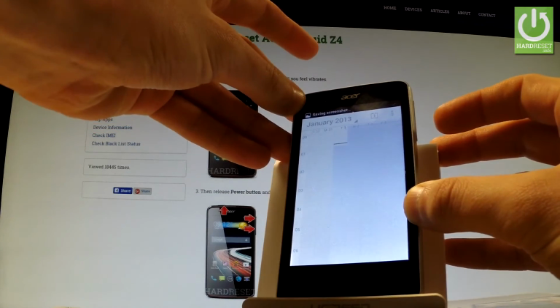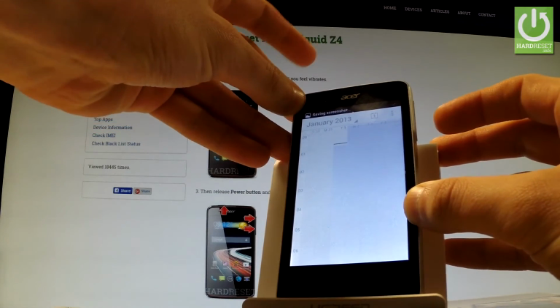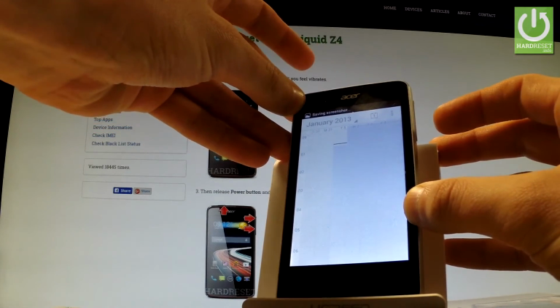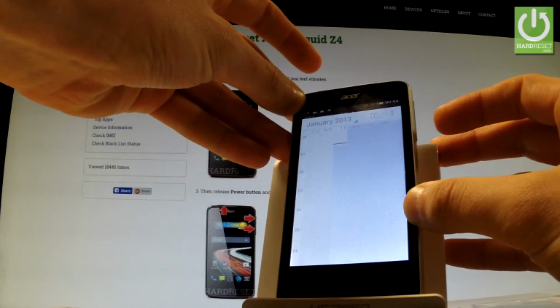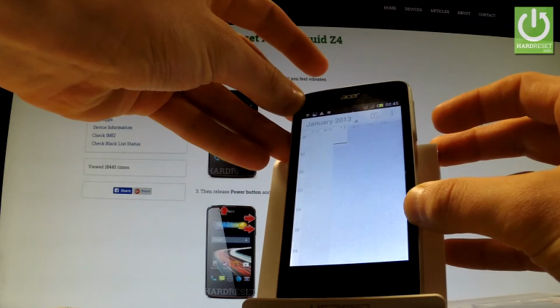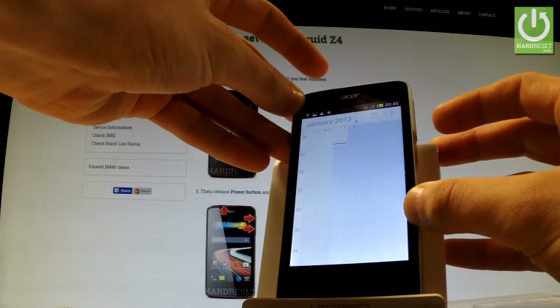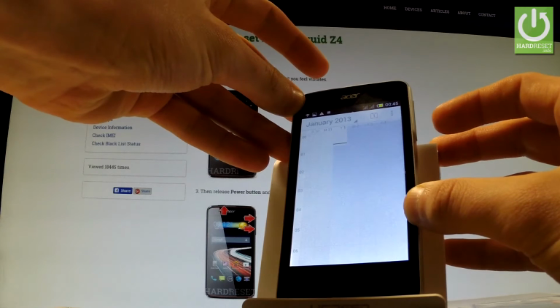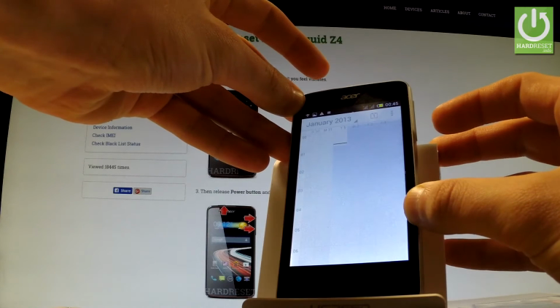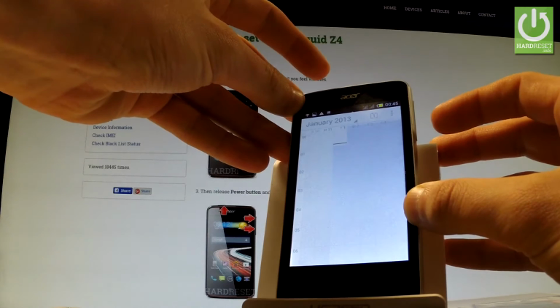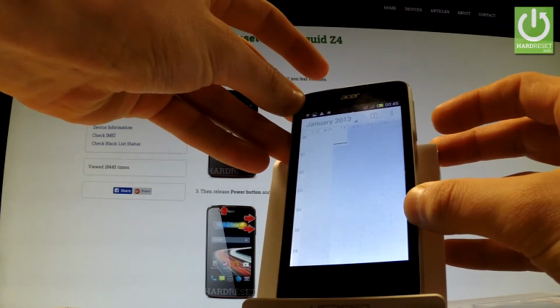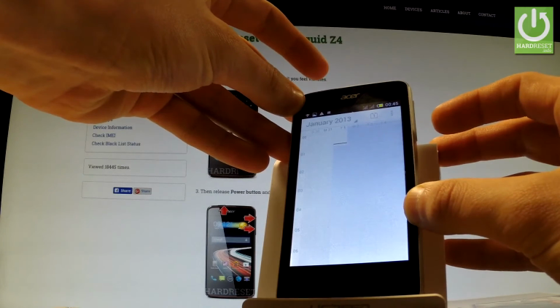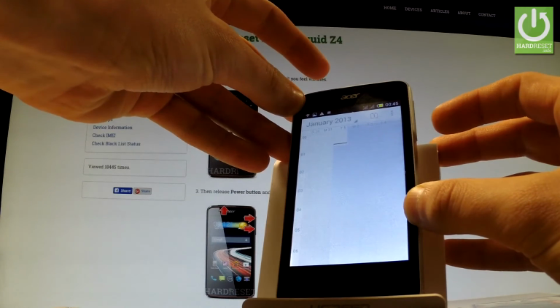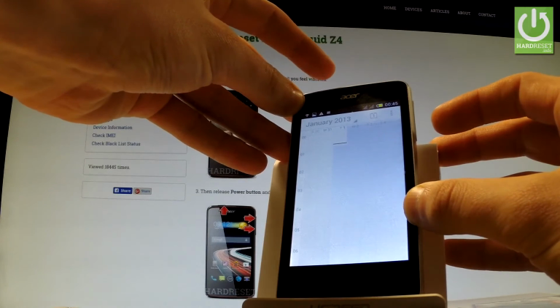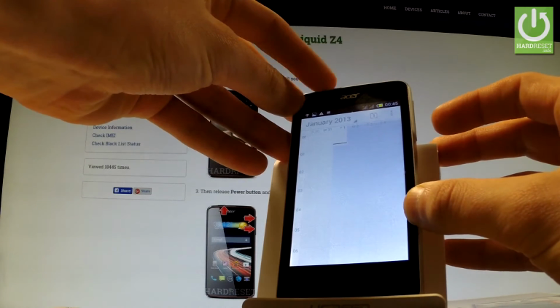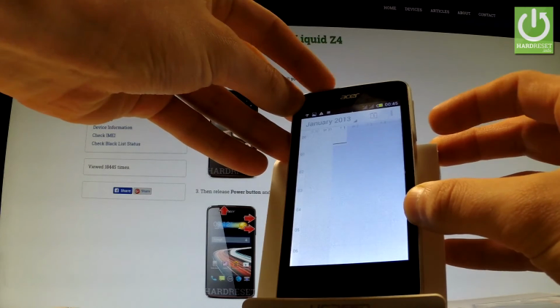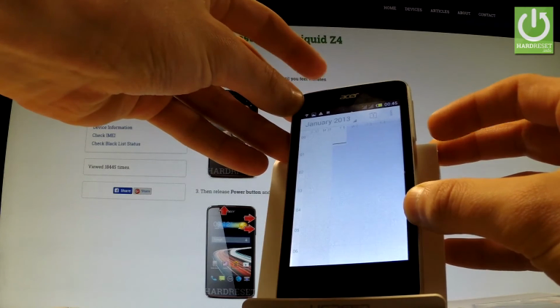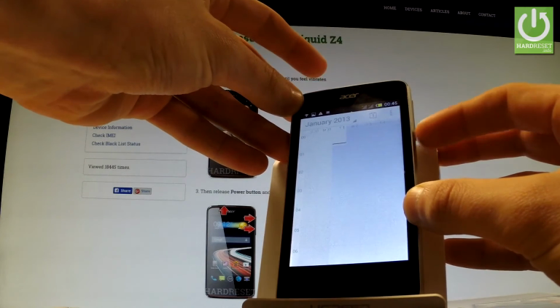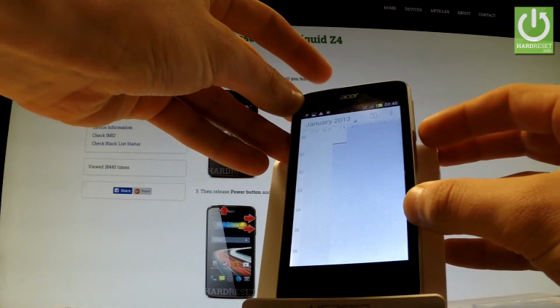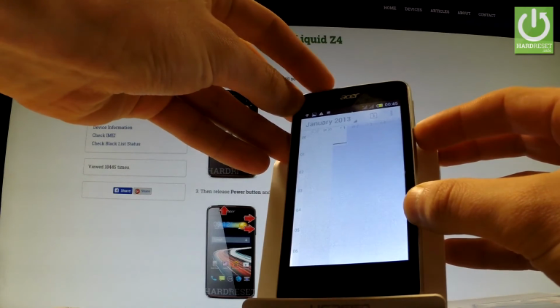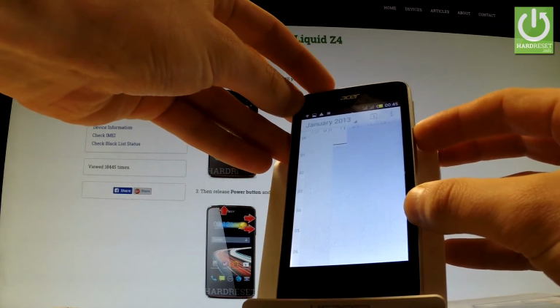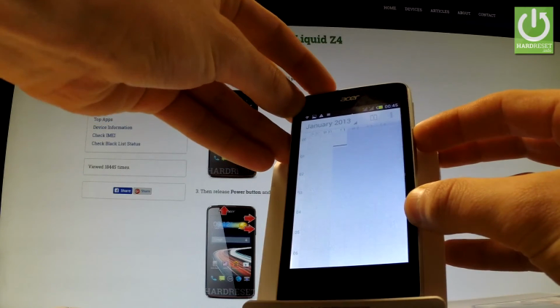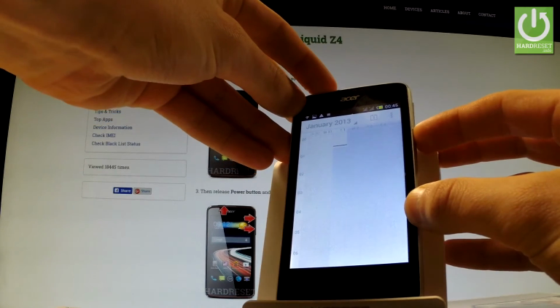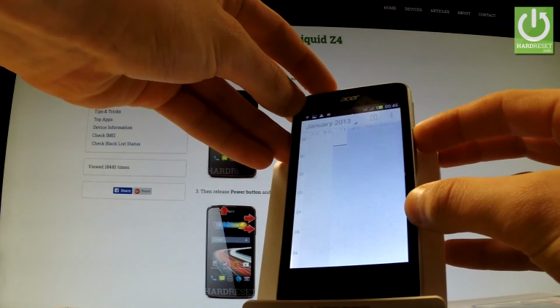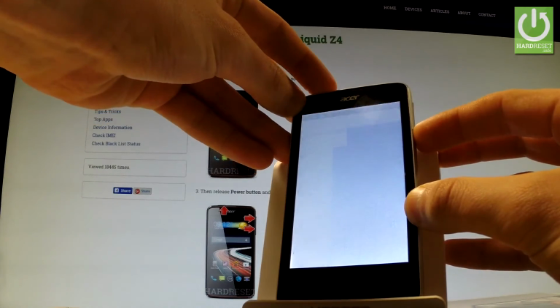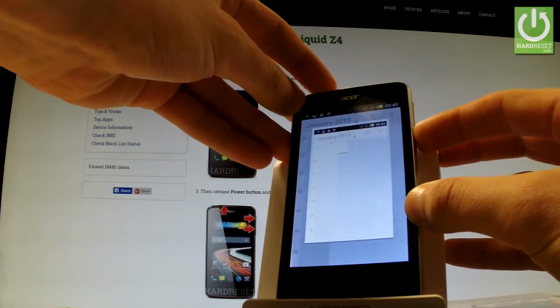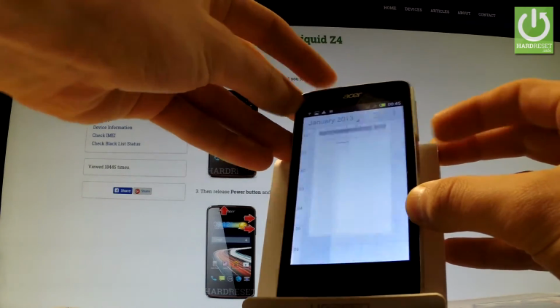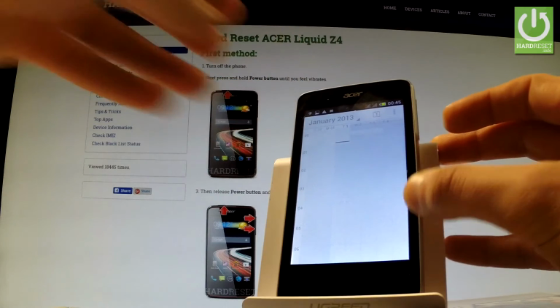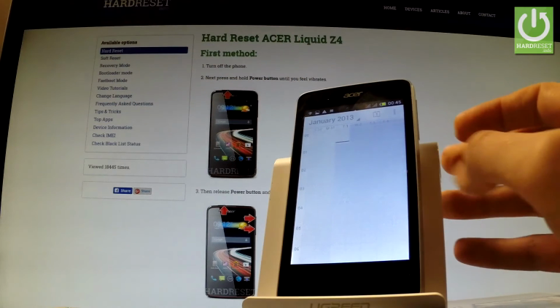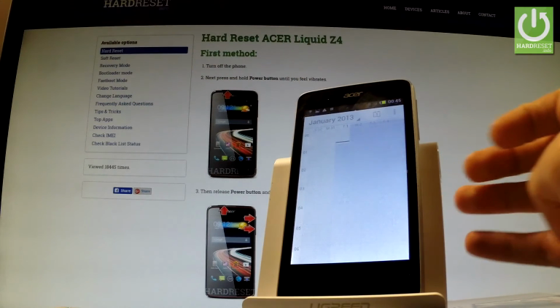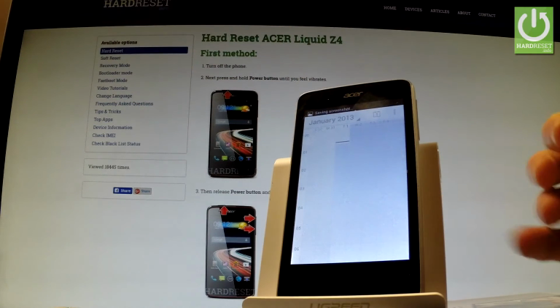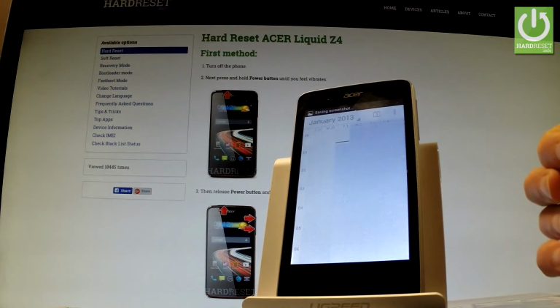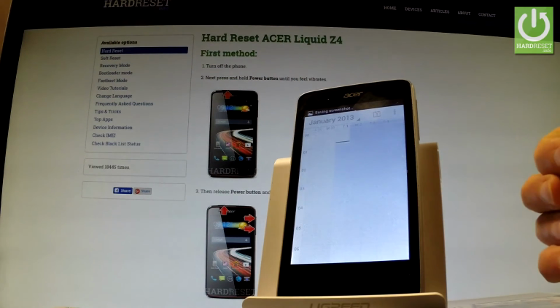Let me show you one more time. Hold down simultaneously the power key and volume down, and we just saved another screenshot.